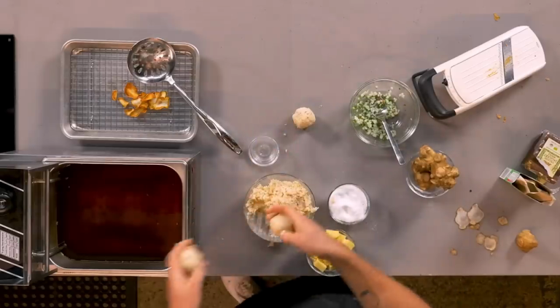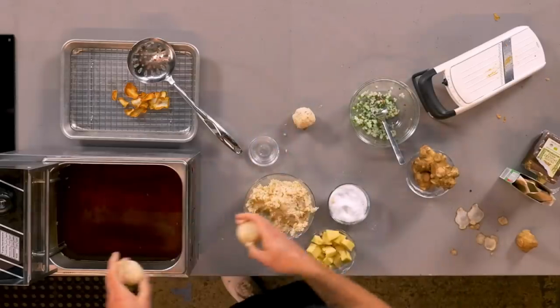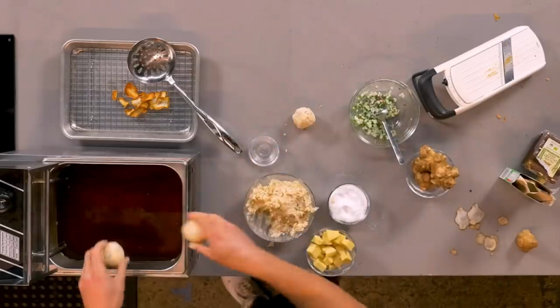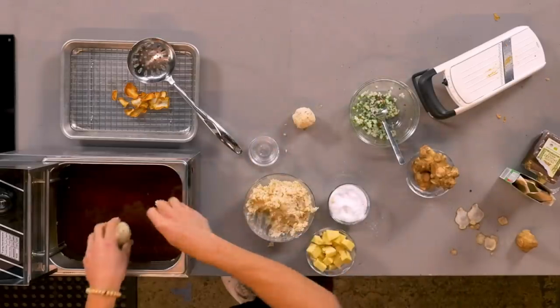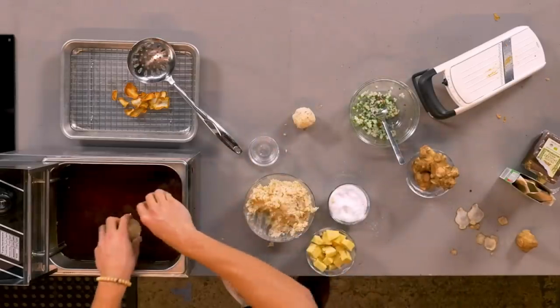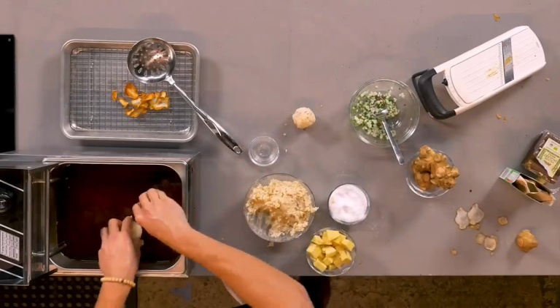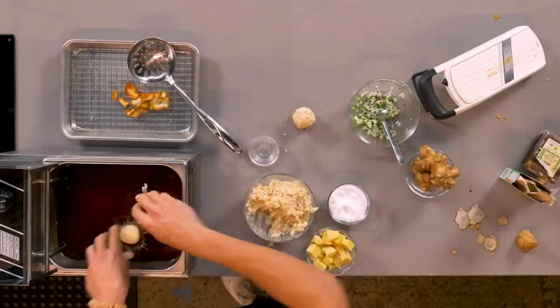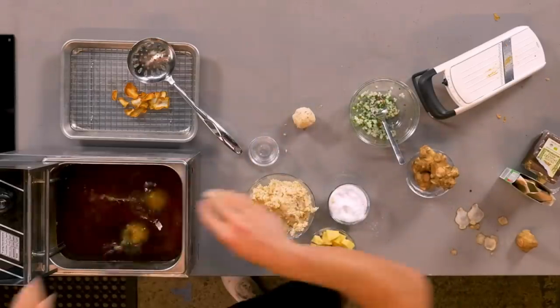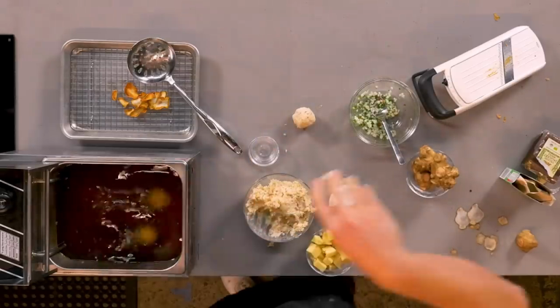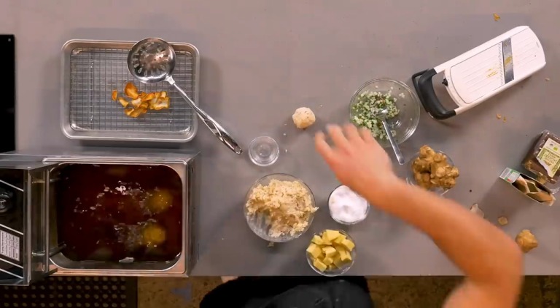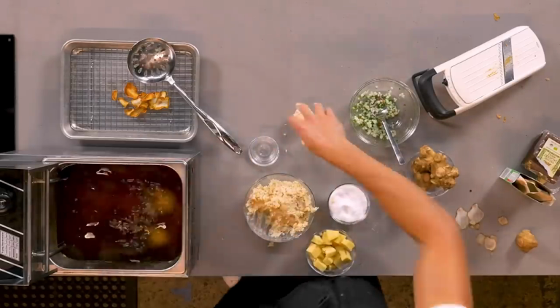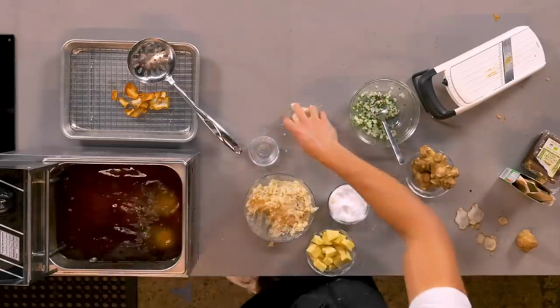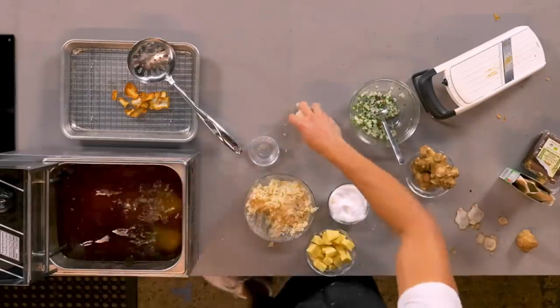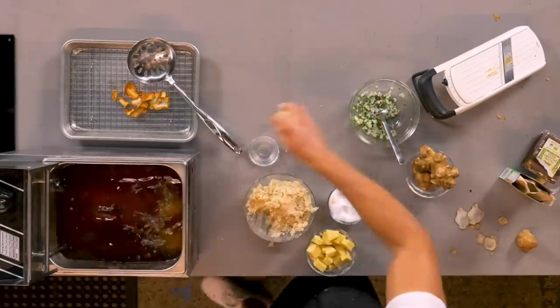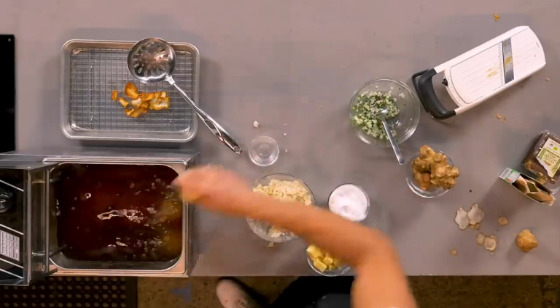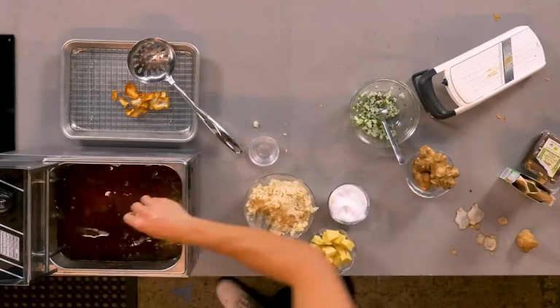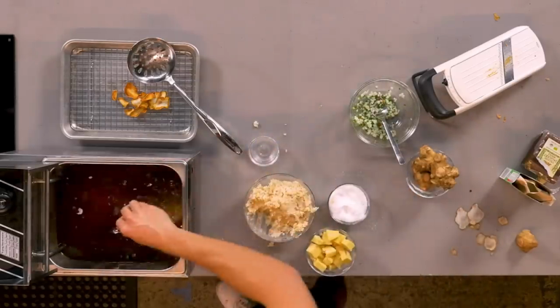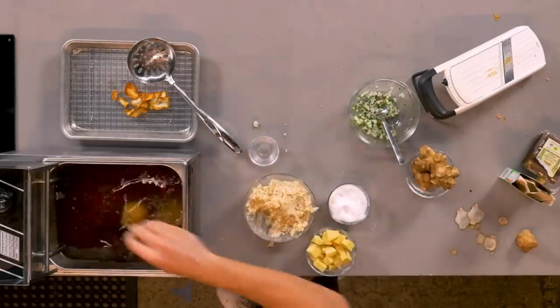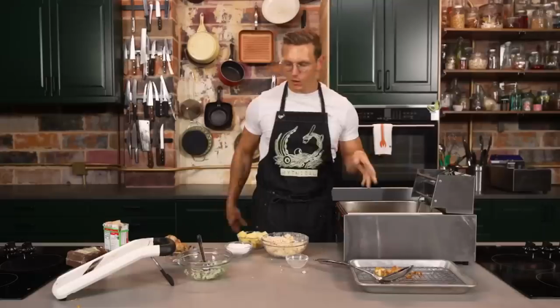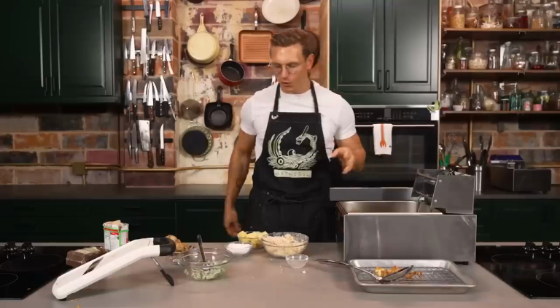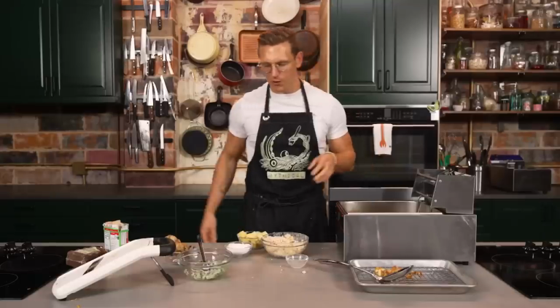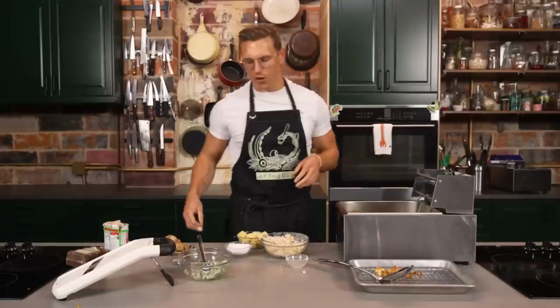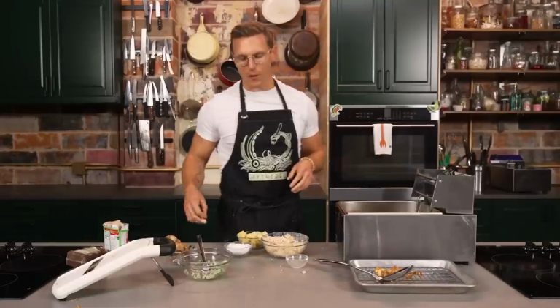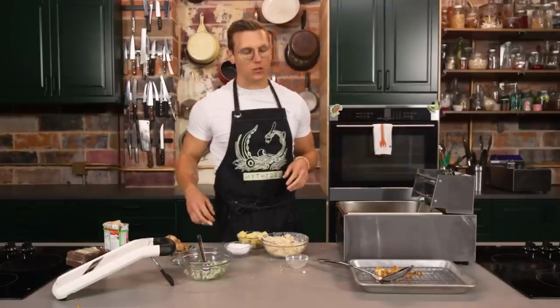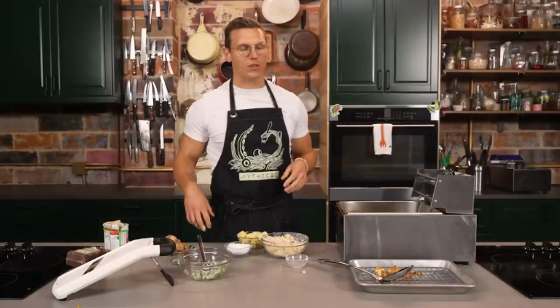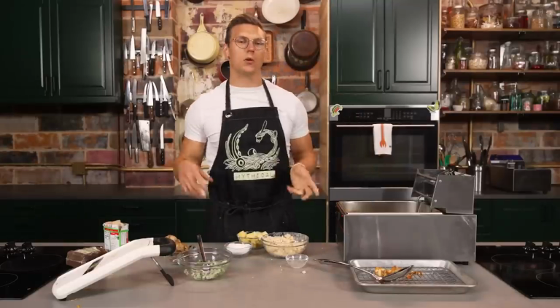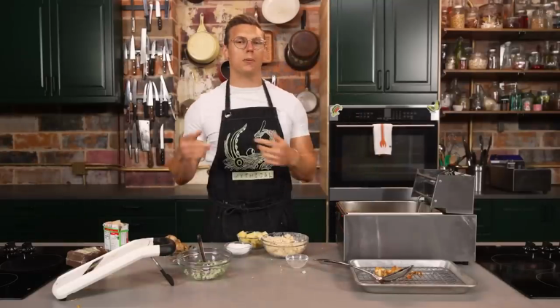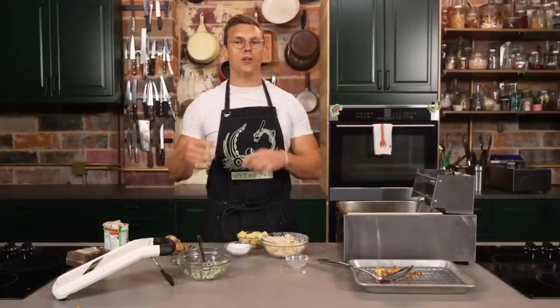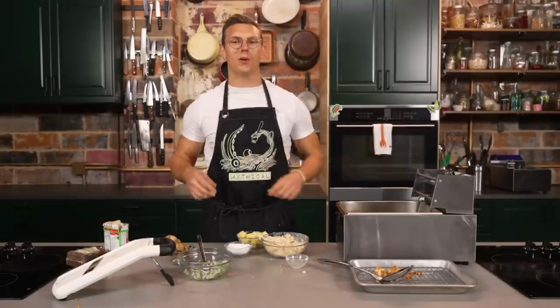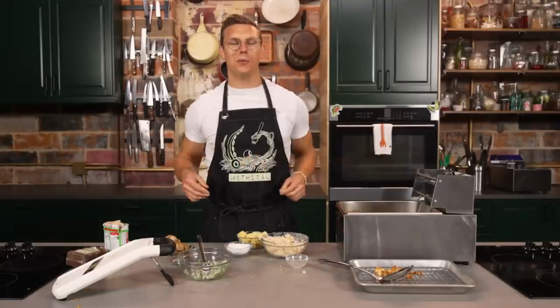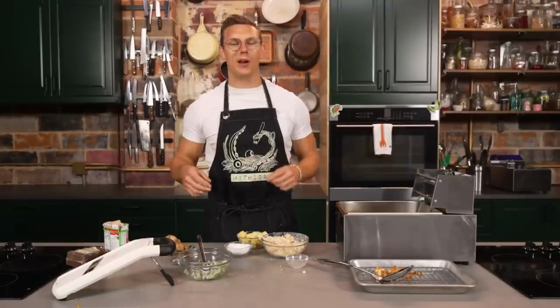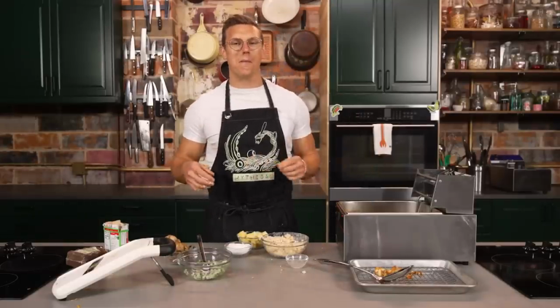We're going to pop these in the fryer. We're going to let those go for about two minutes, then we're going to pull them and plate.